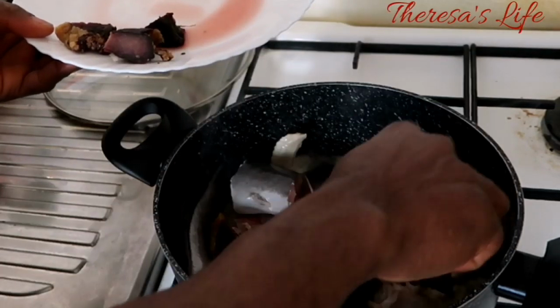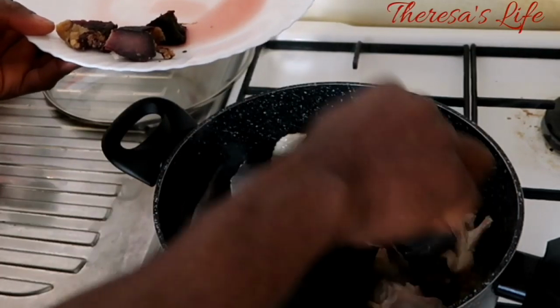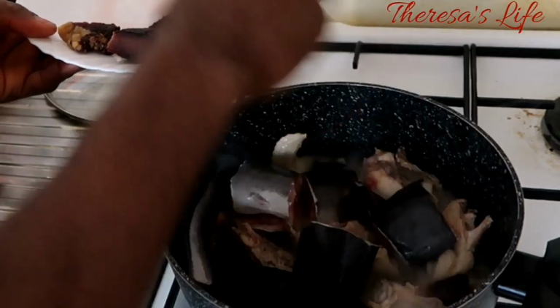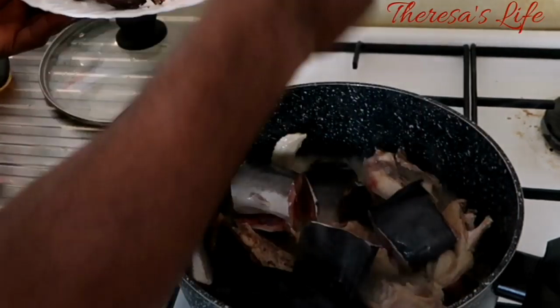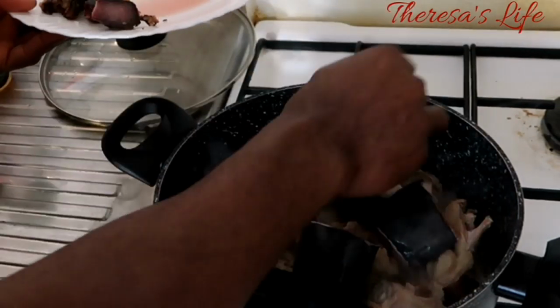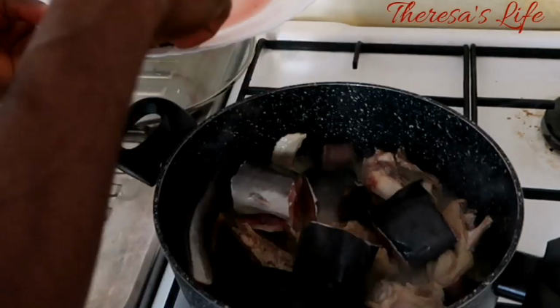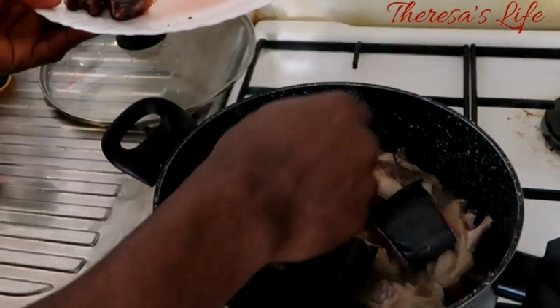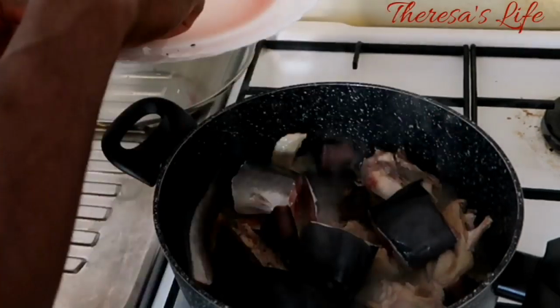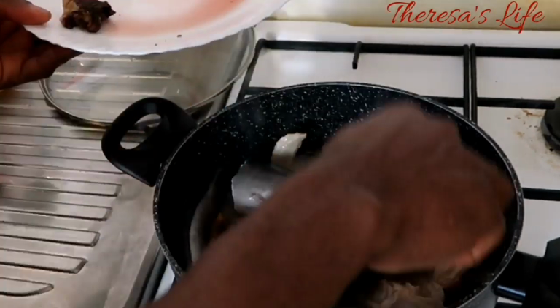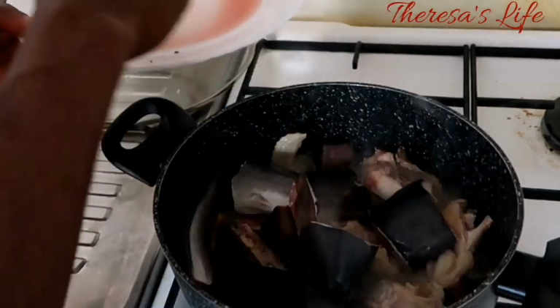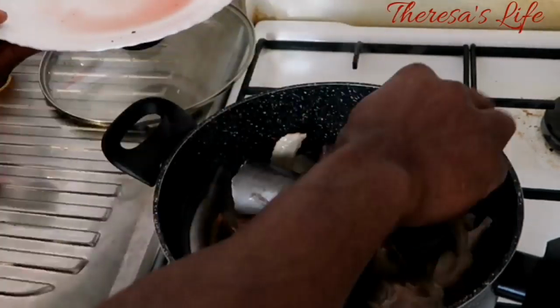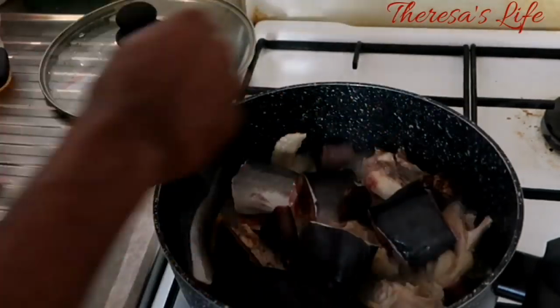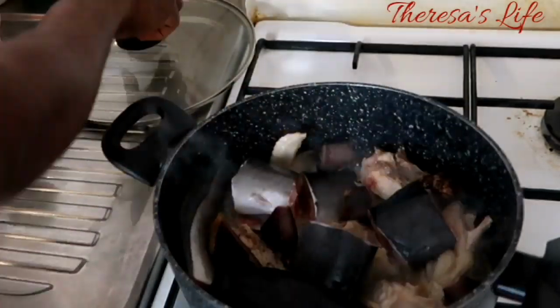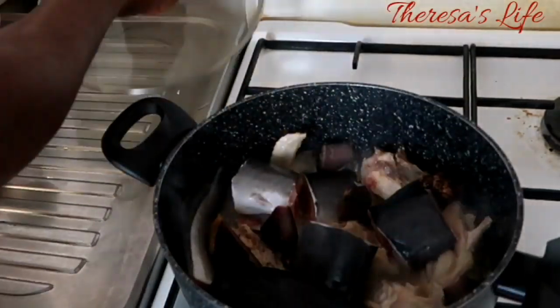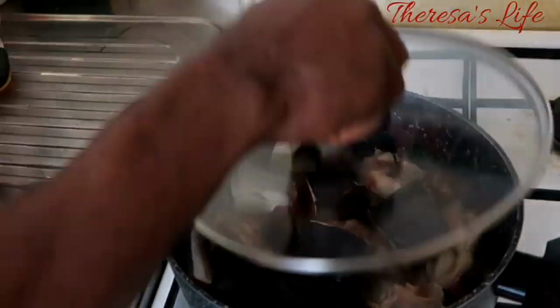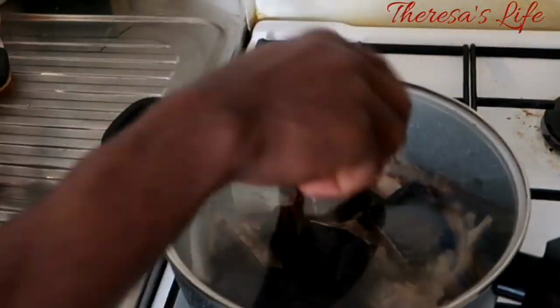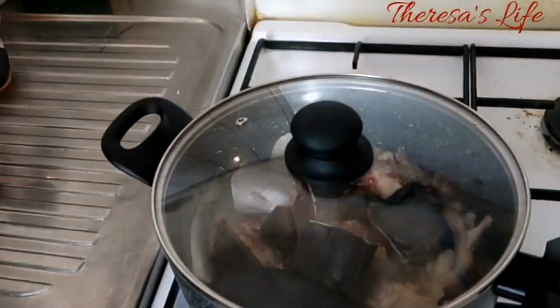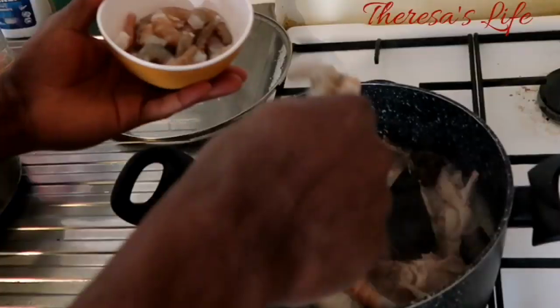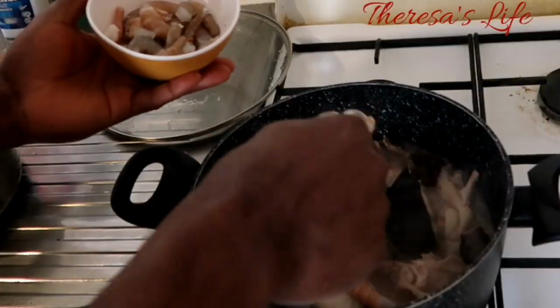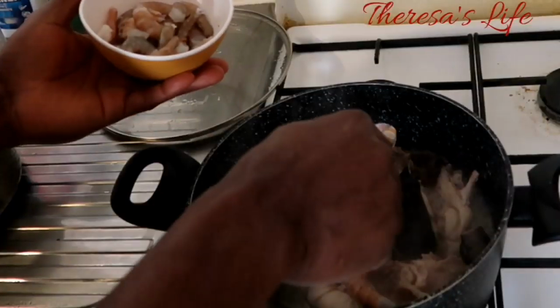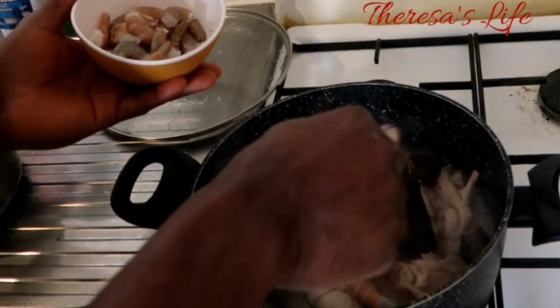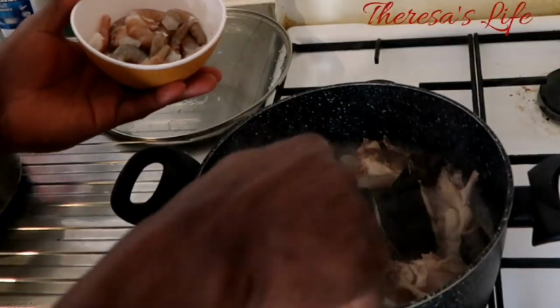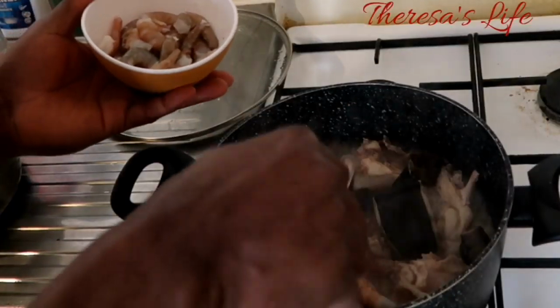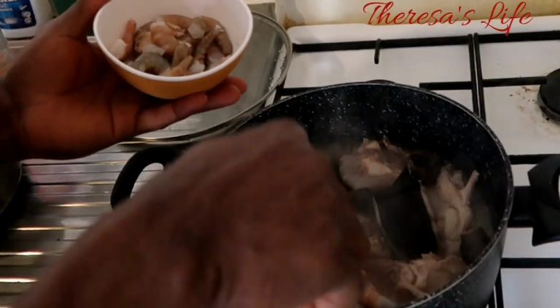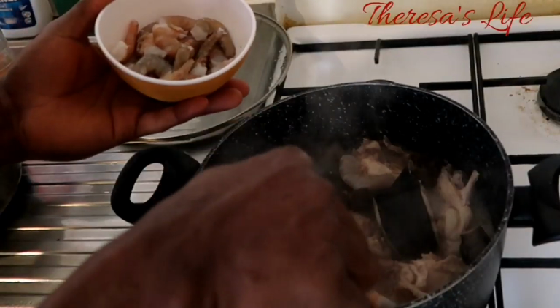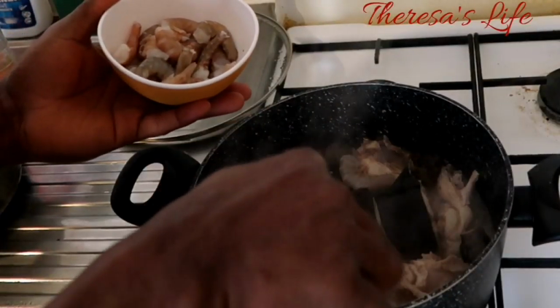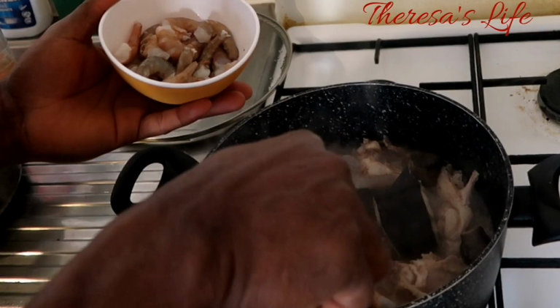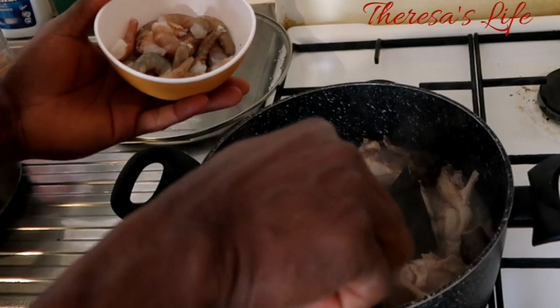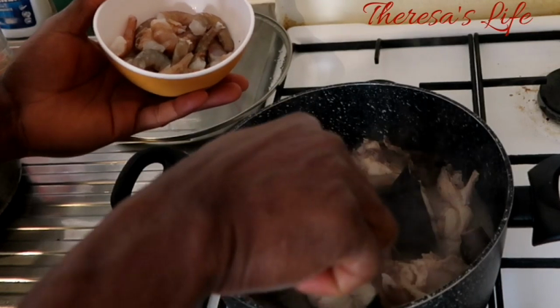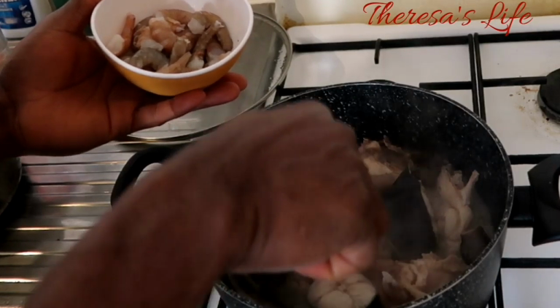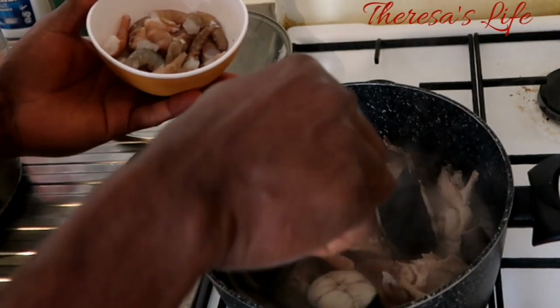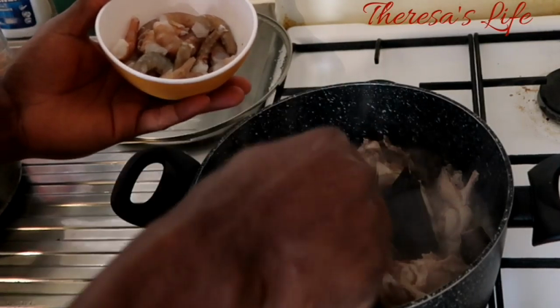You can add everything and cover it to cook. Time to add the crust.